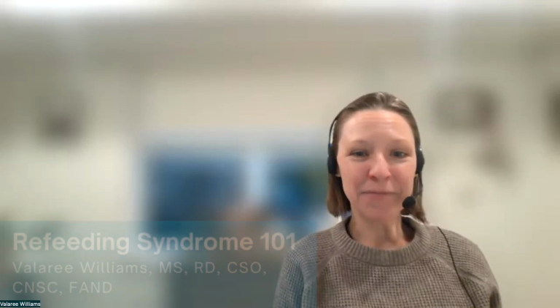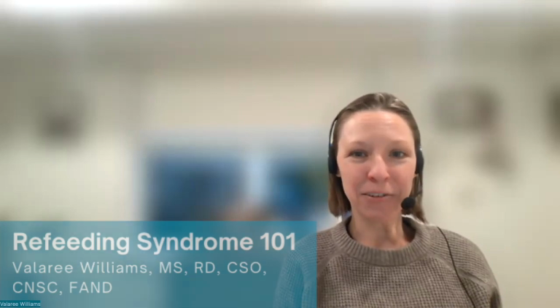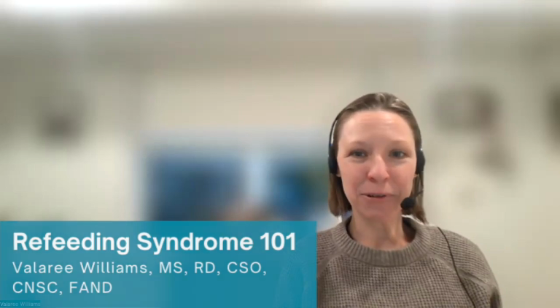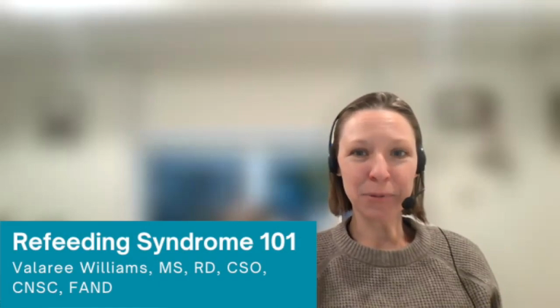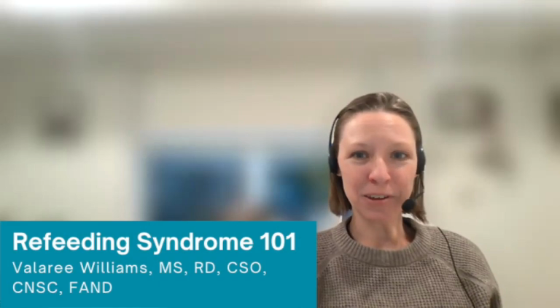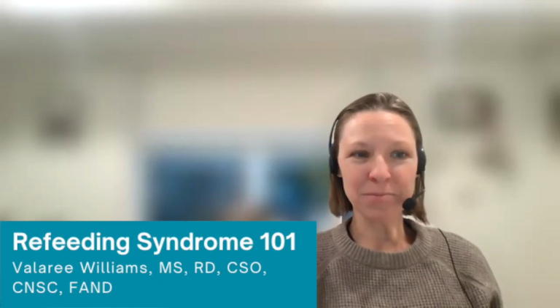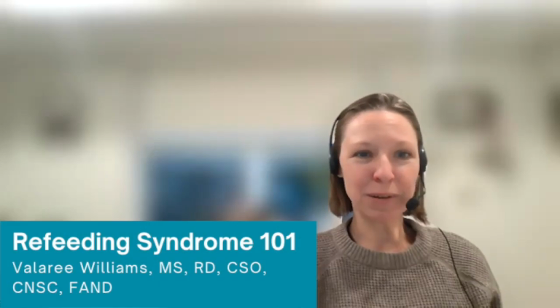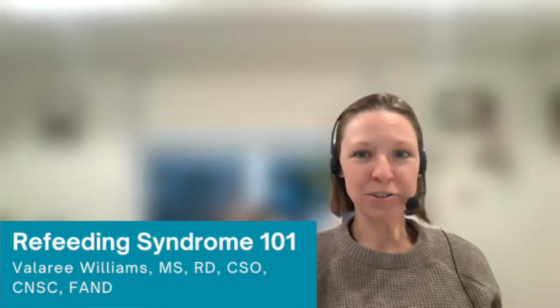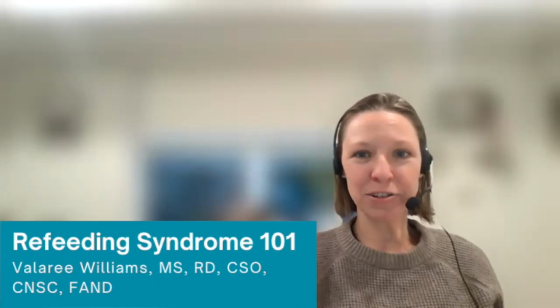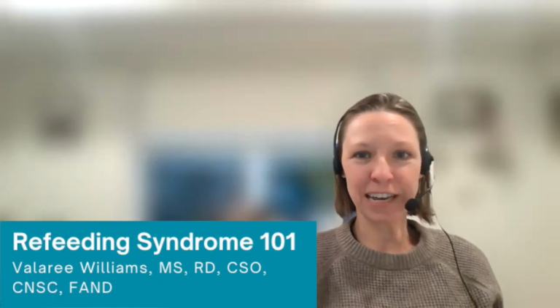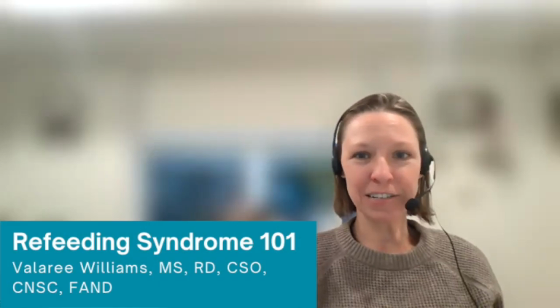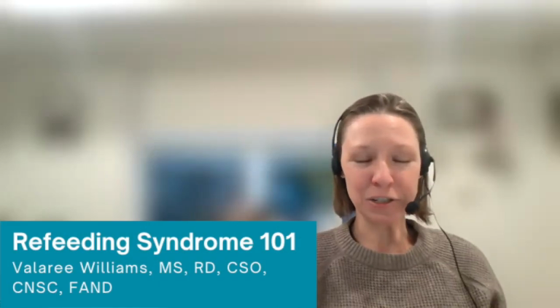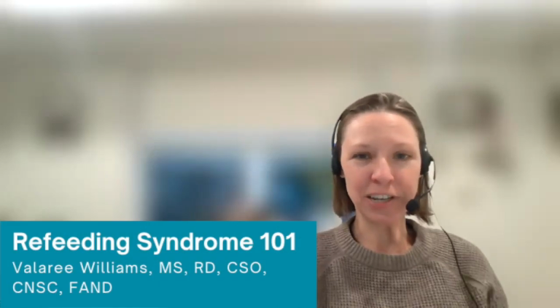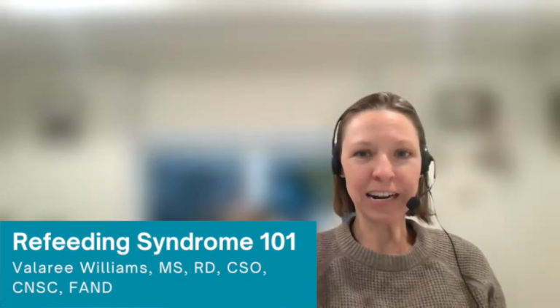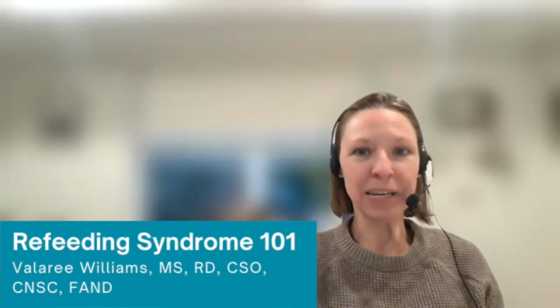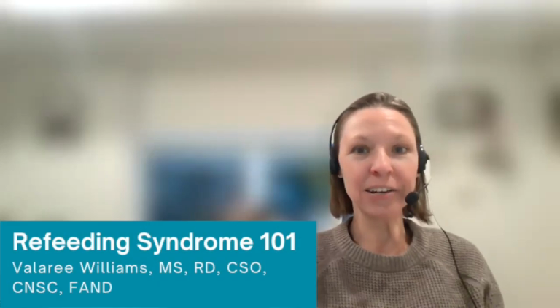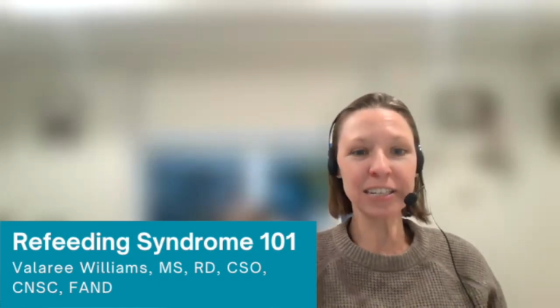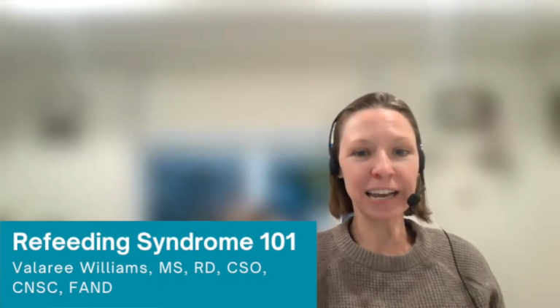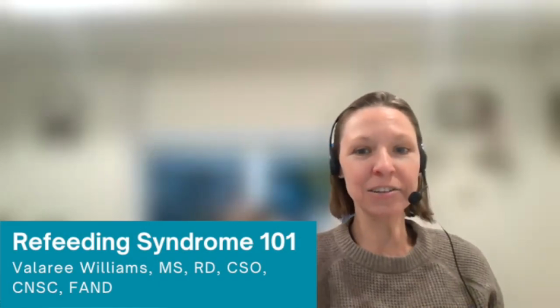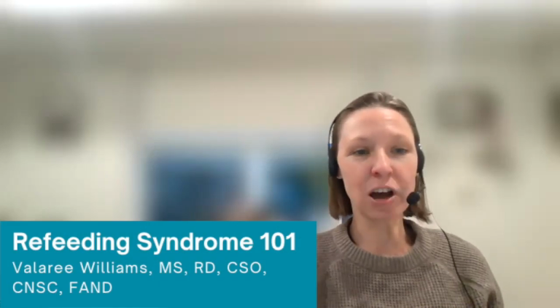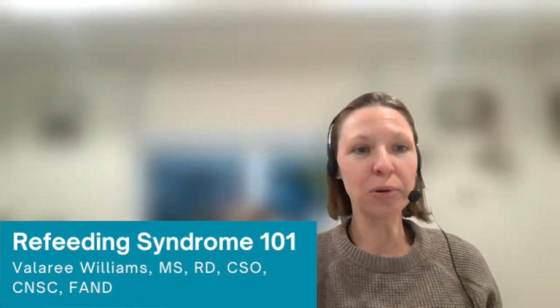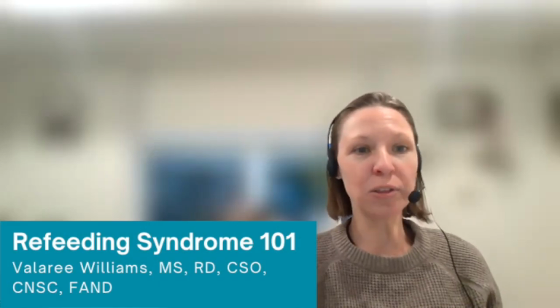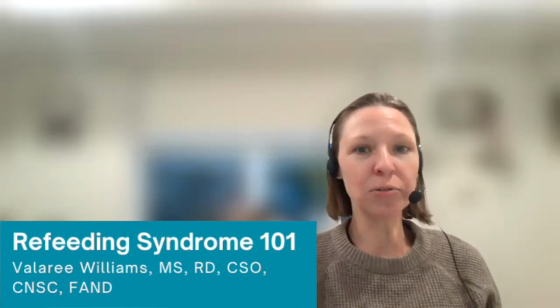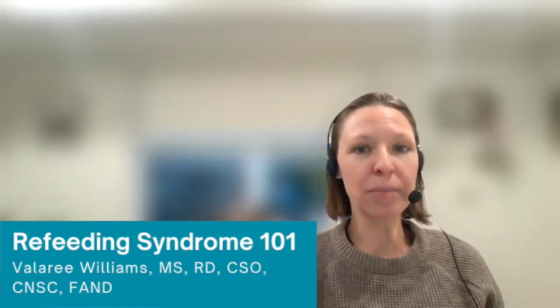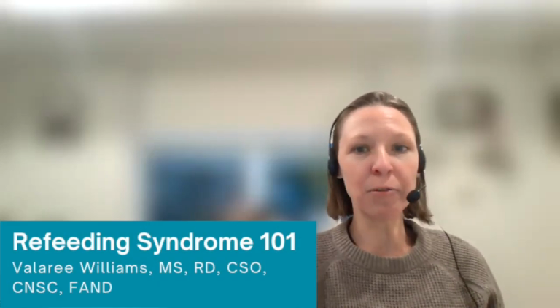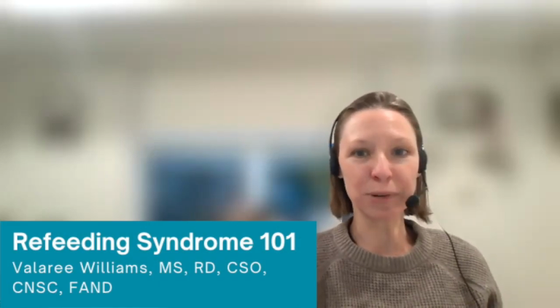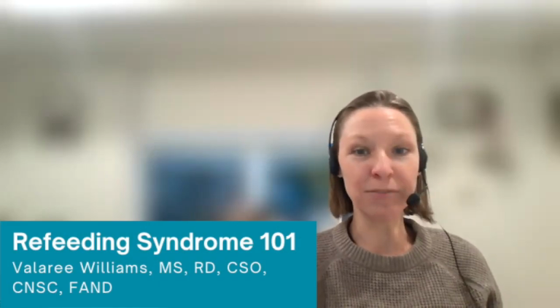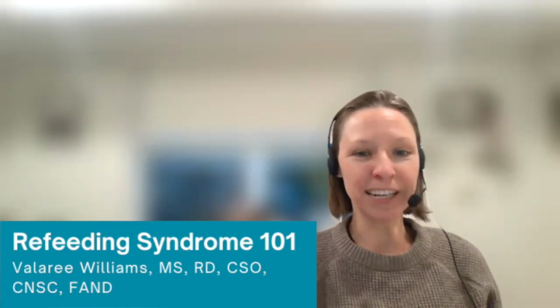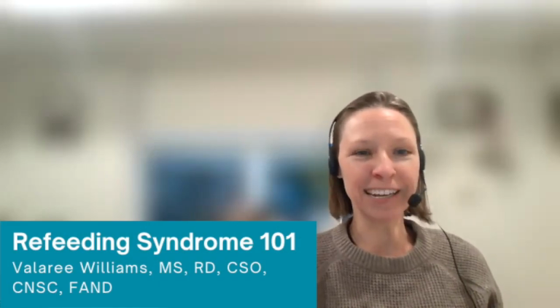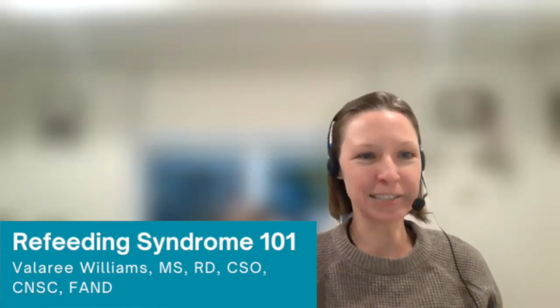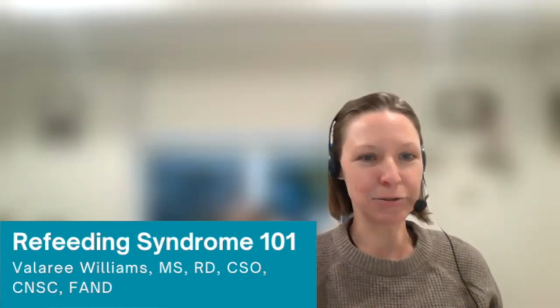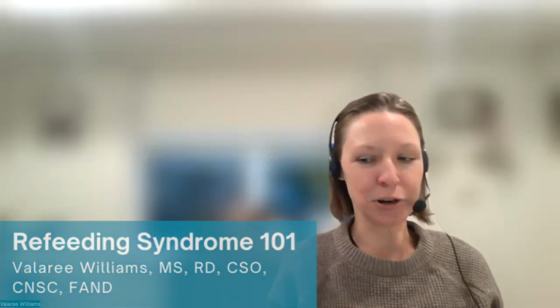I'm Valerie Williams, registered dietitian, and I'm here today to talk with you about refeeding syndrome.